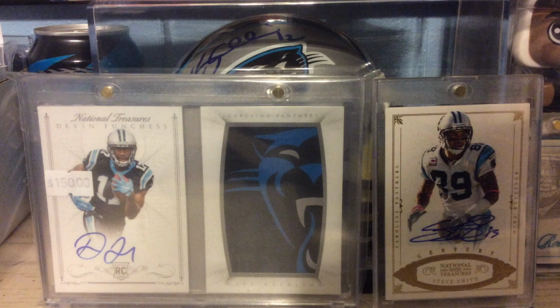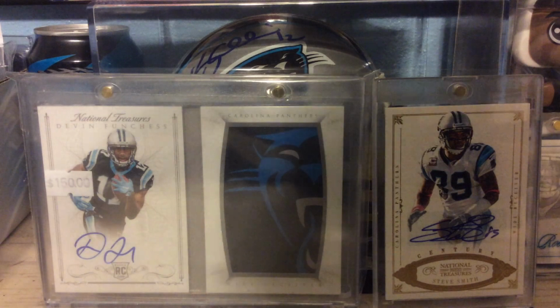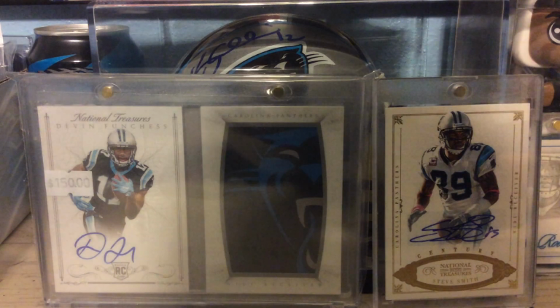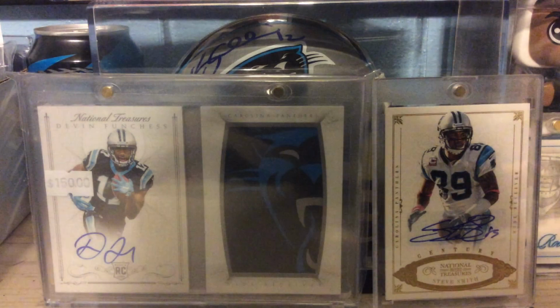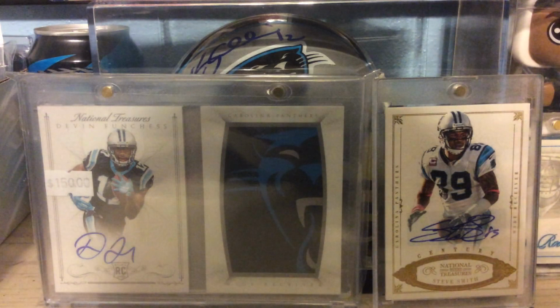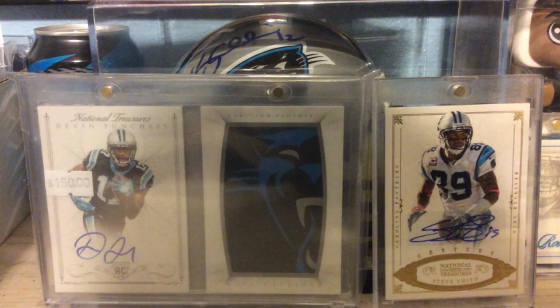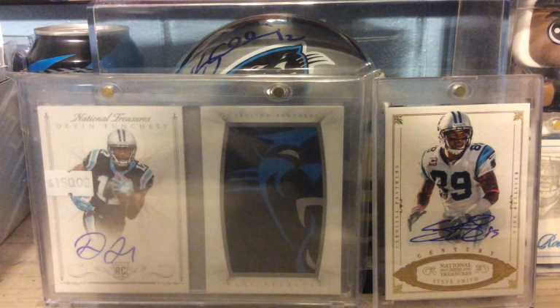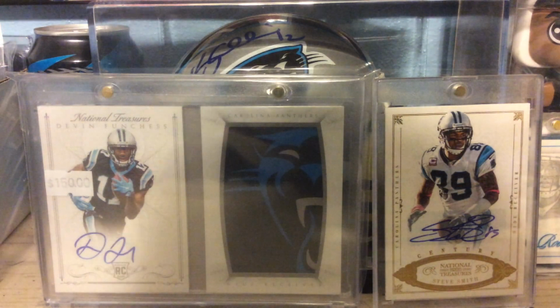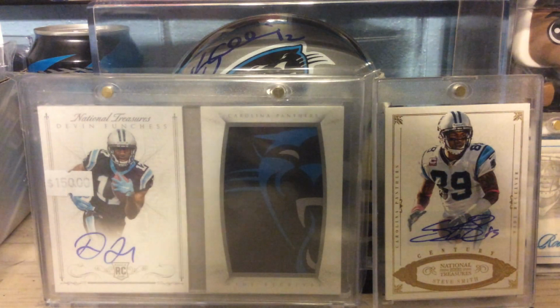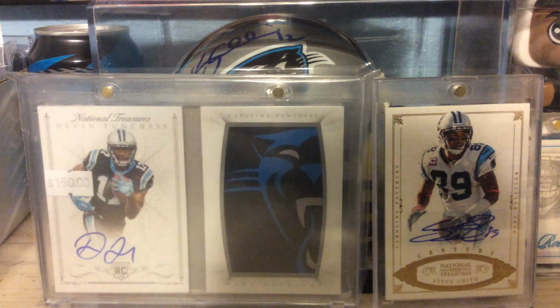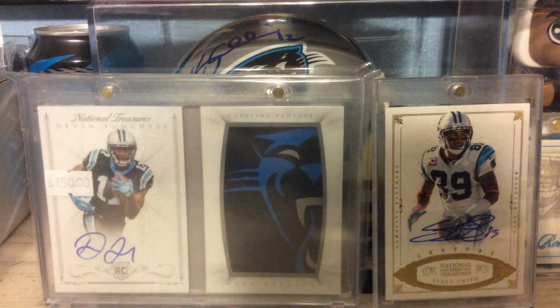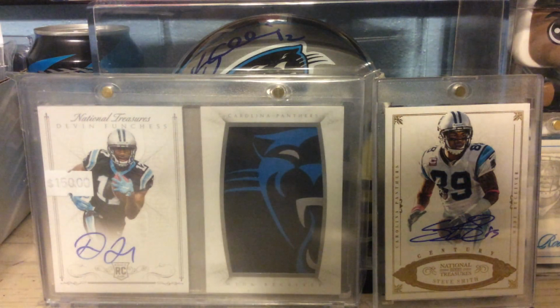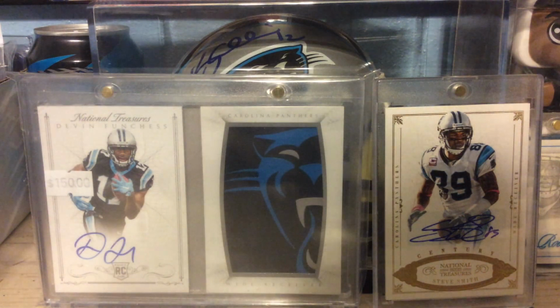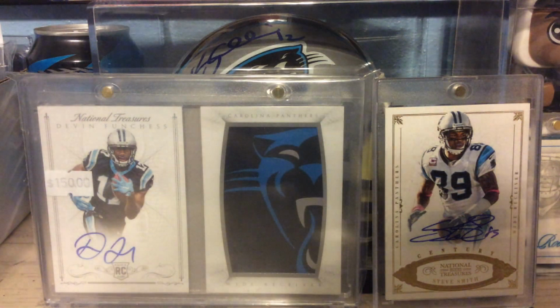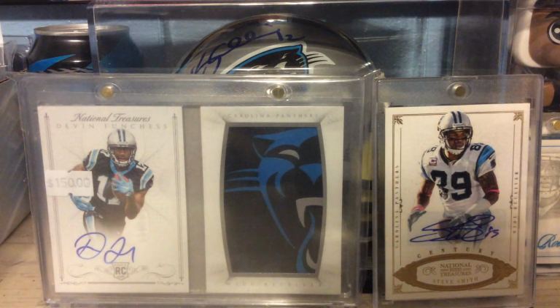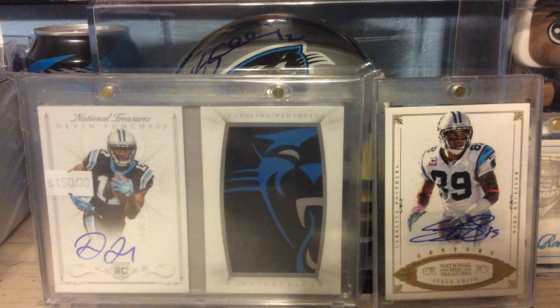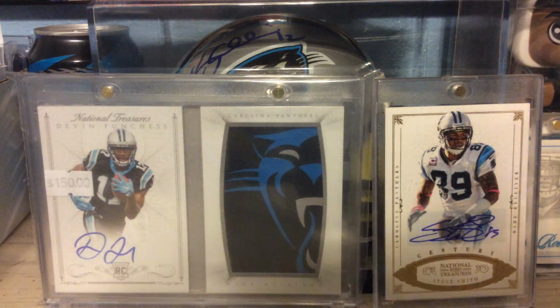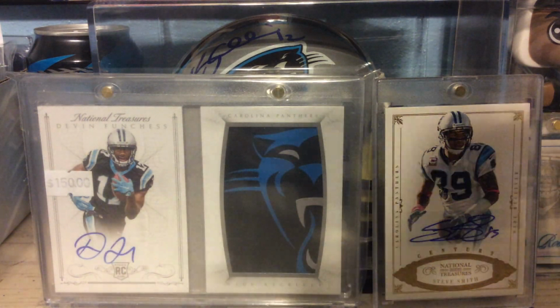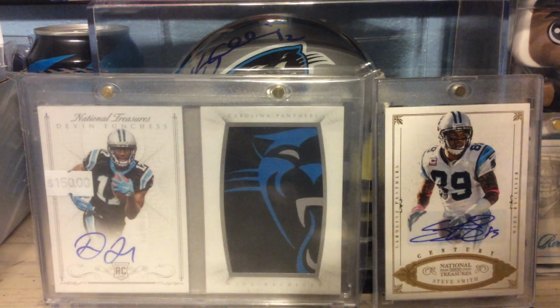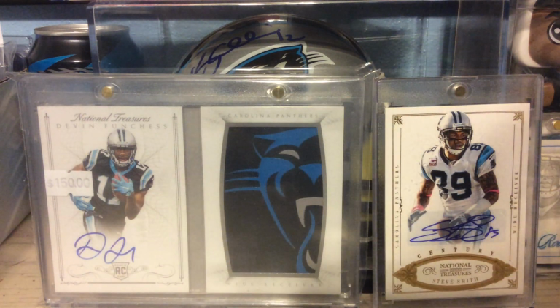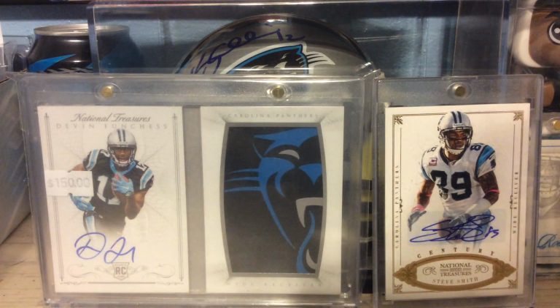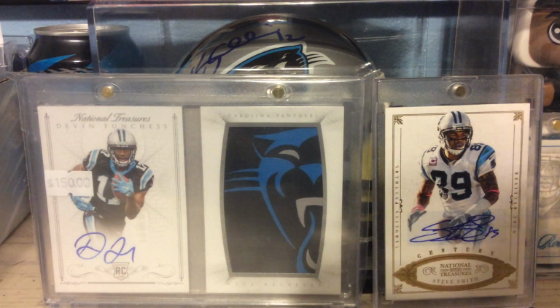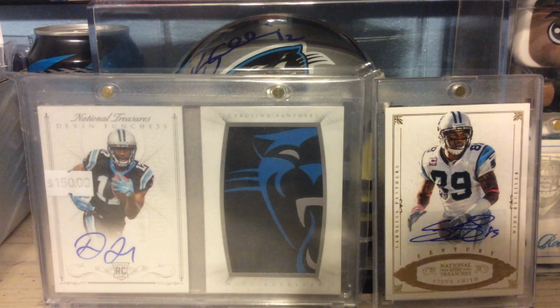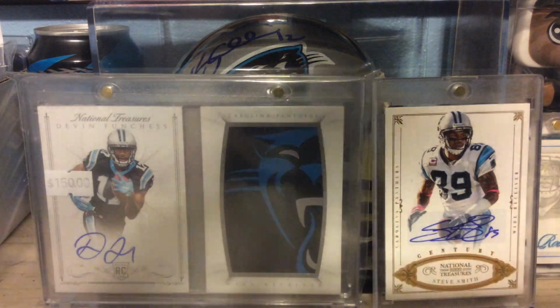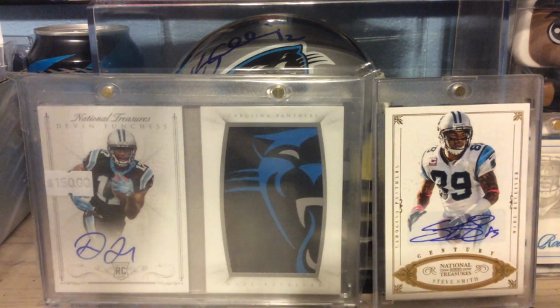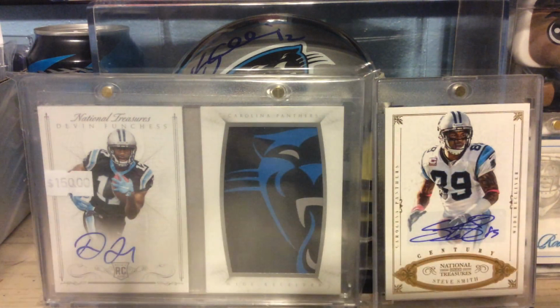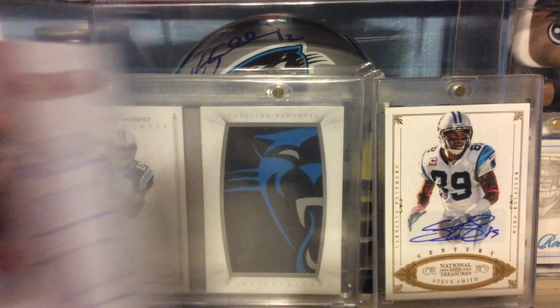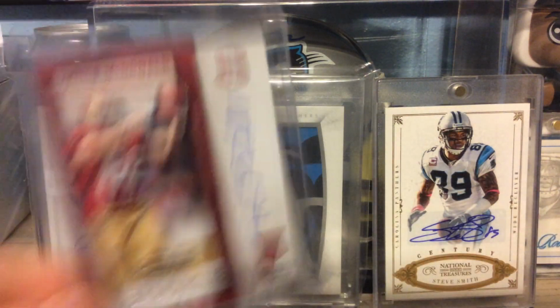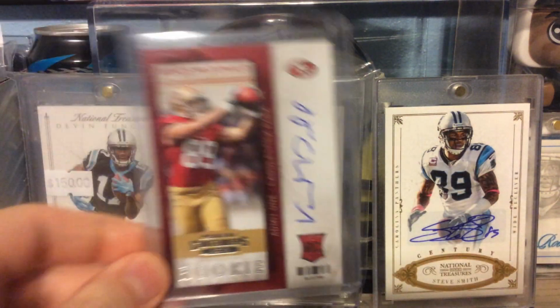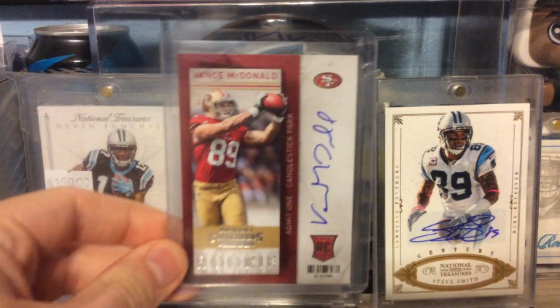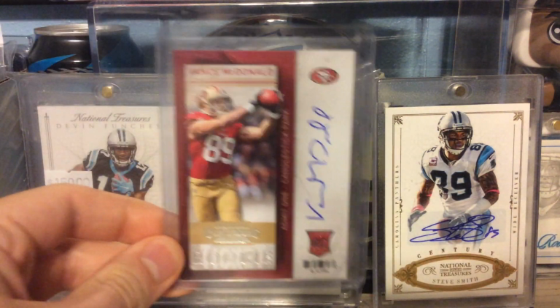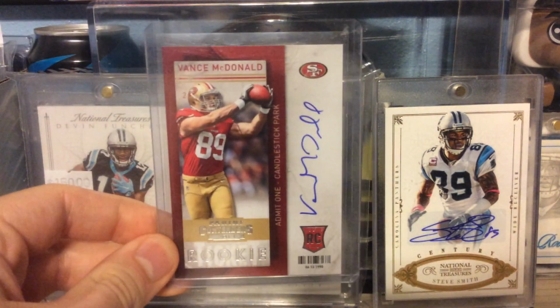Out of 2013 Contenders, this is an on-card Rookie Autograph of Vance McDonald.